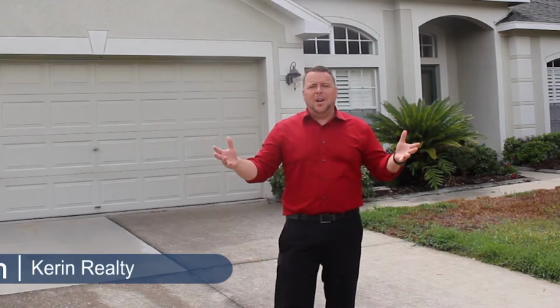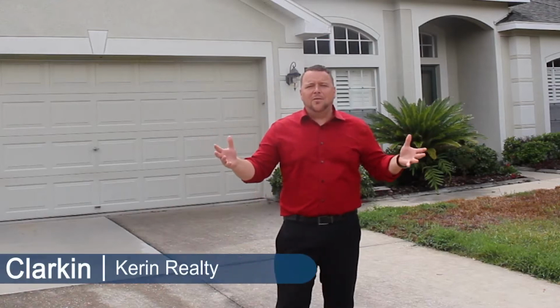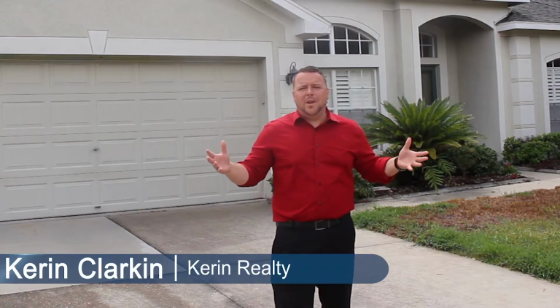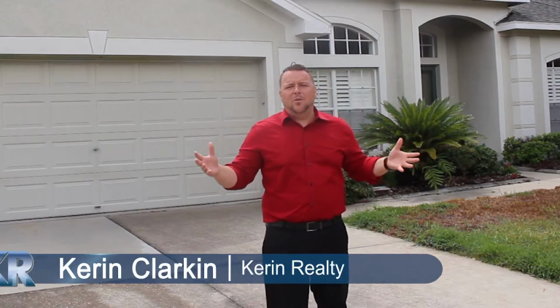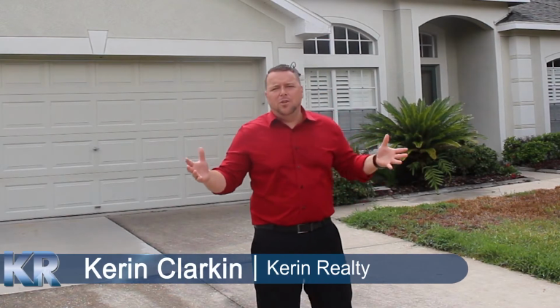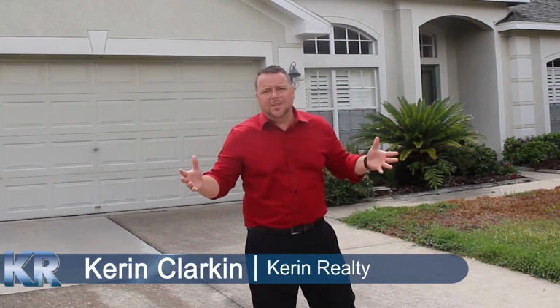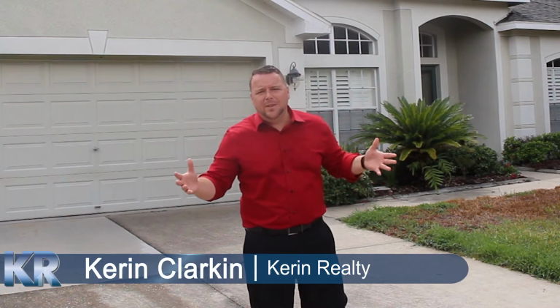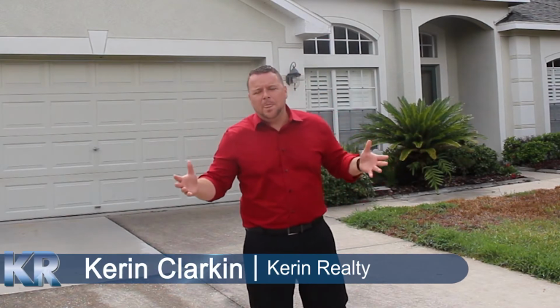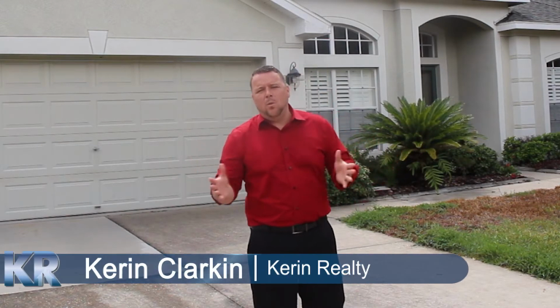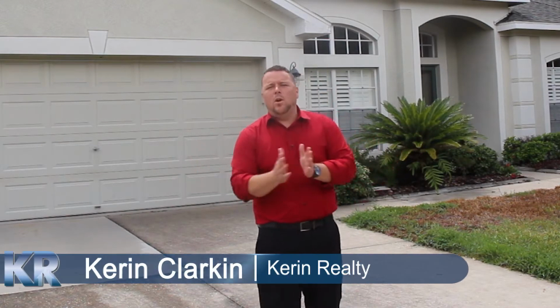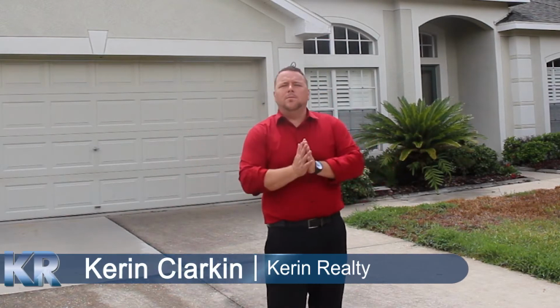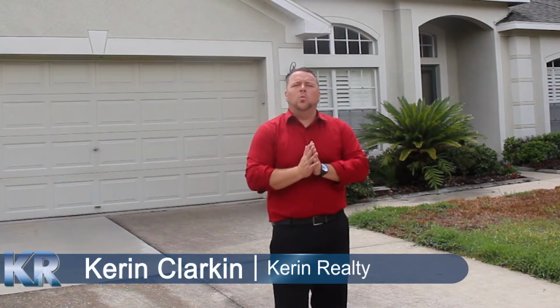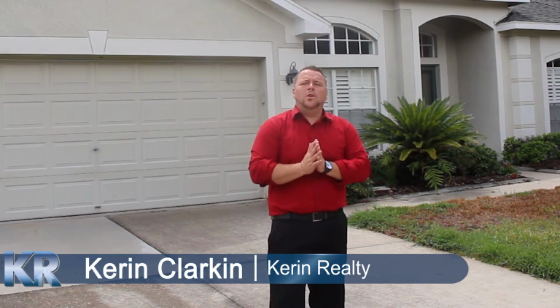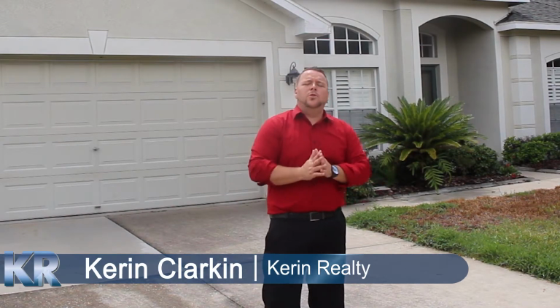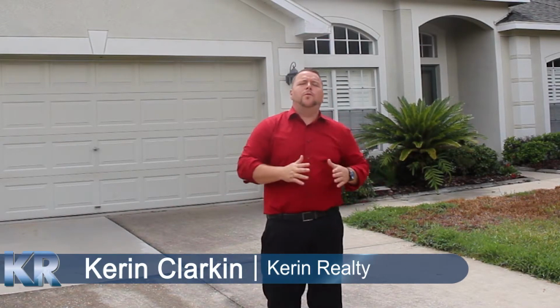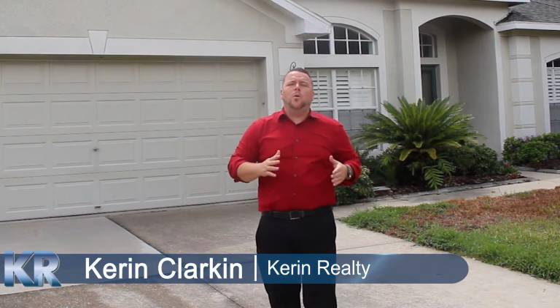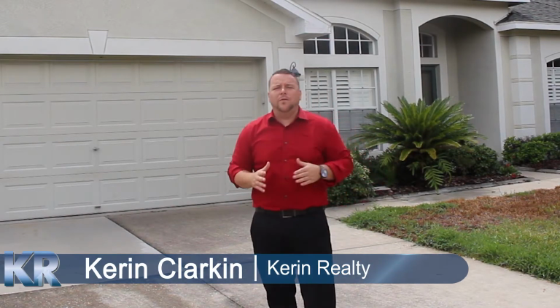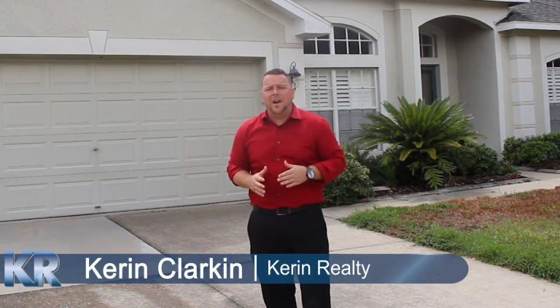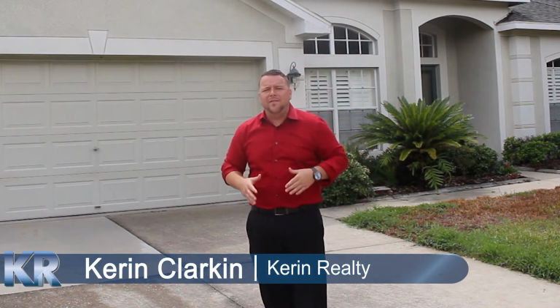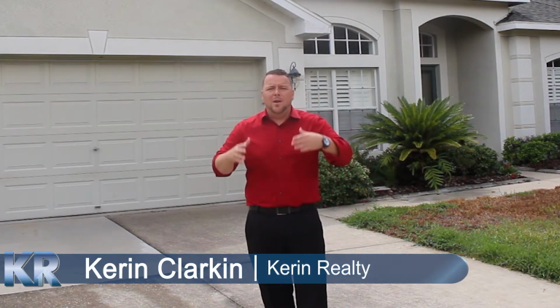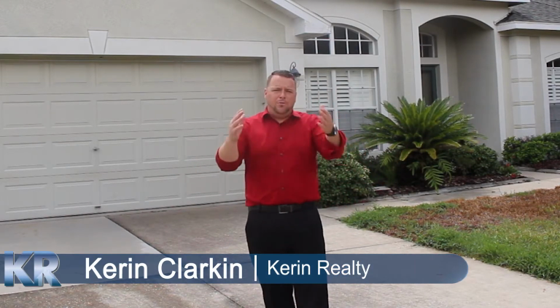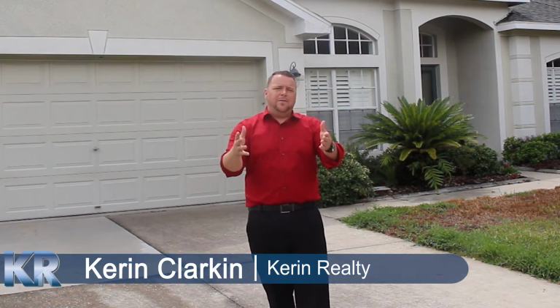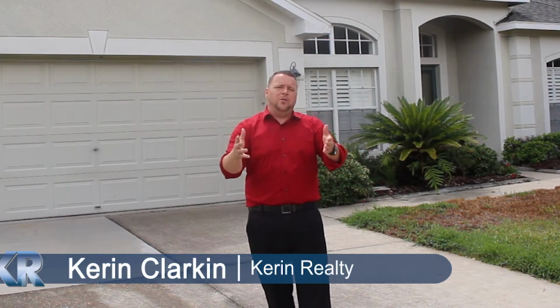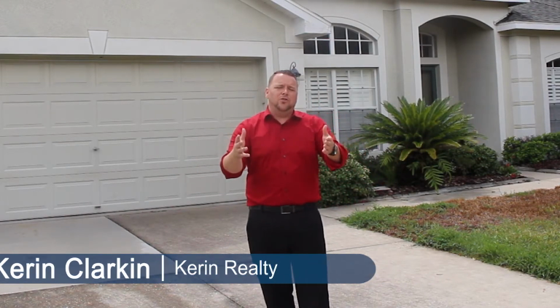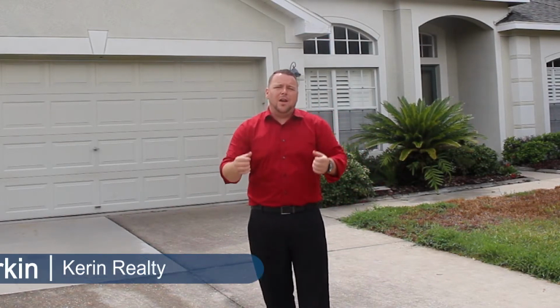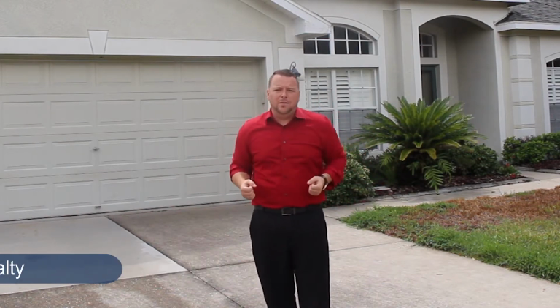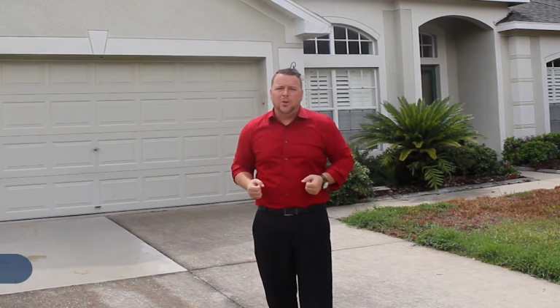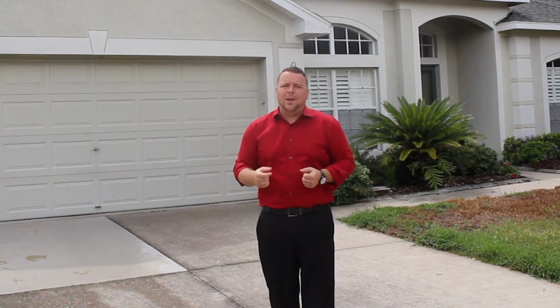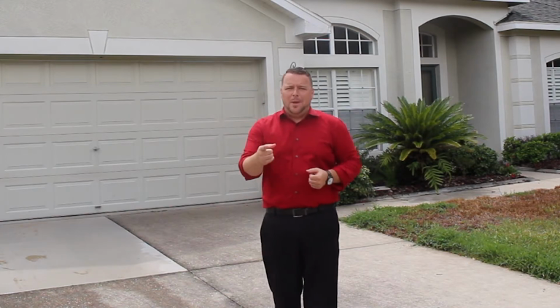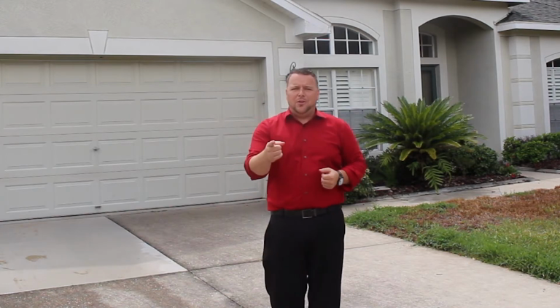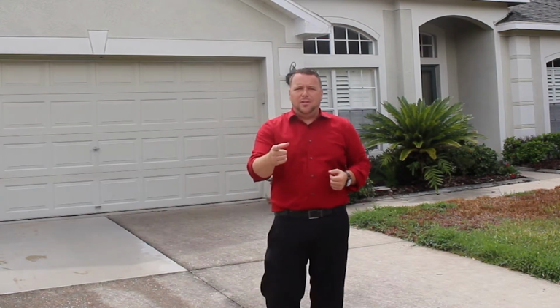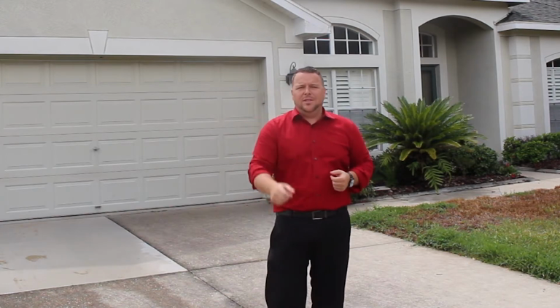I'm Karen from Karen Realty, and welcome to 12415 Branfield Drive located in Panther Trace.